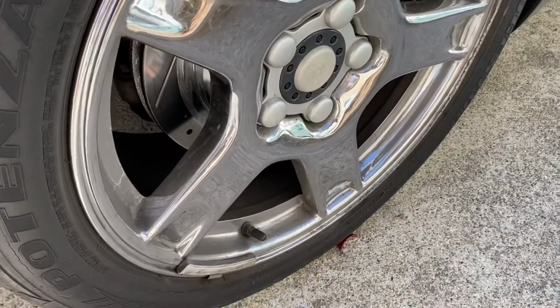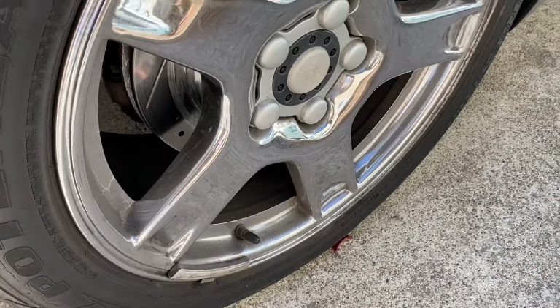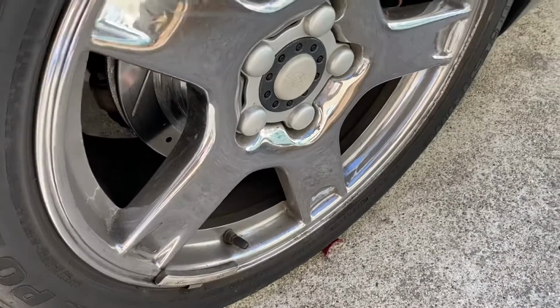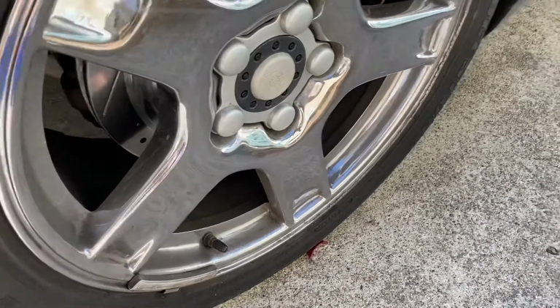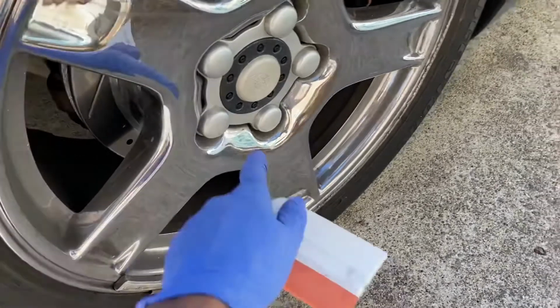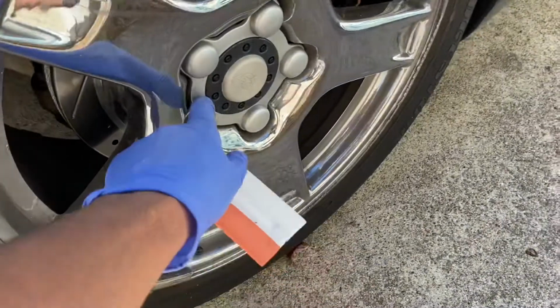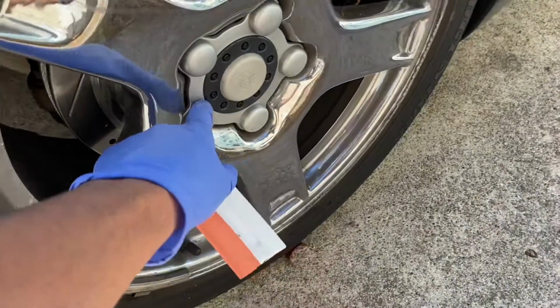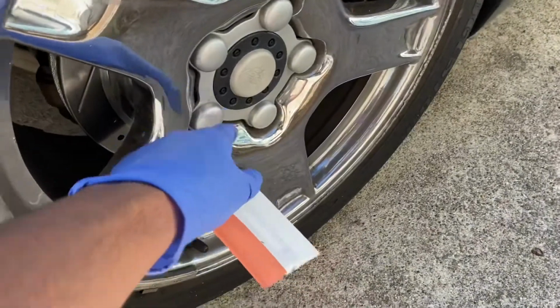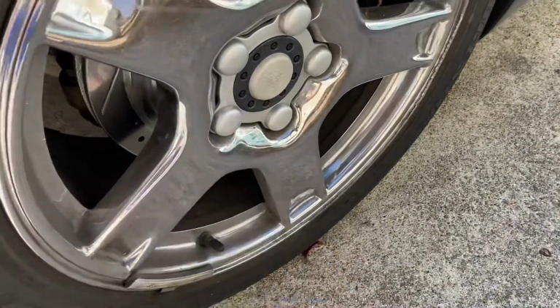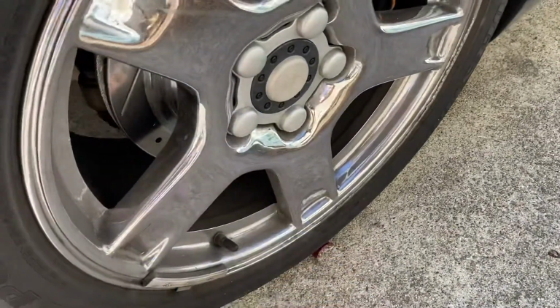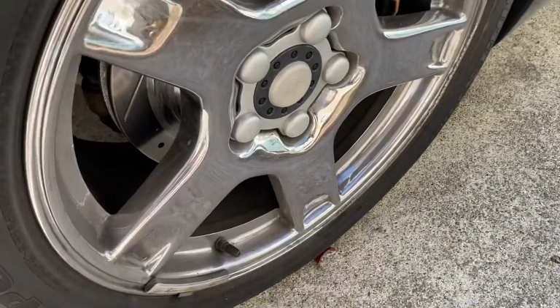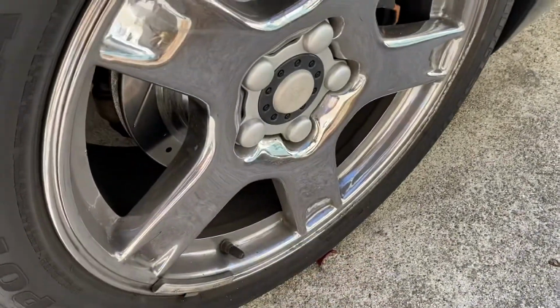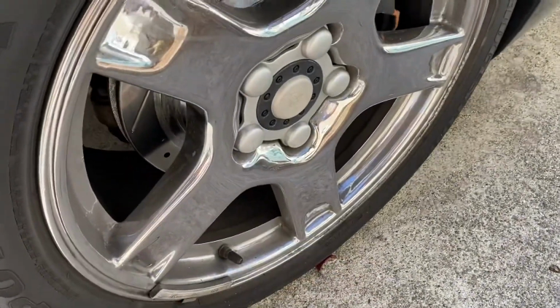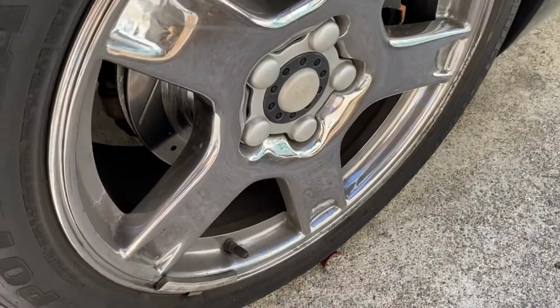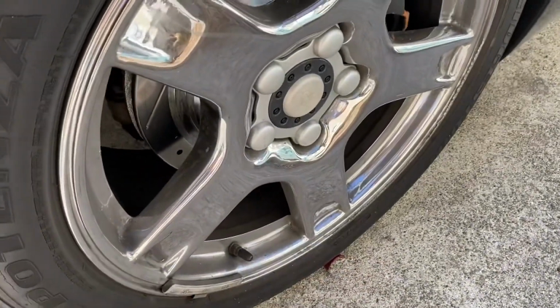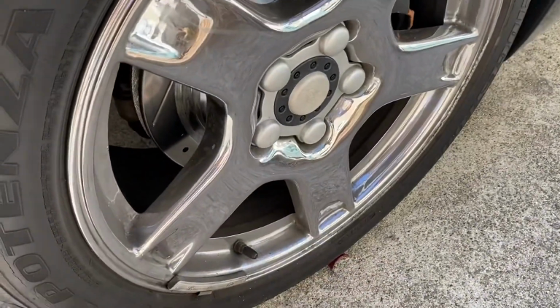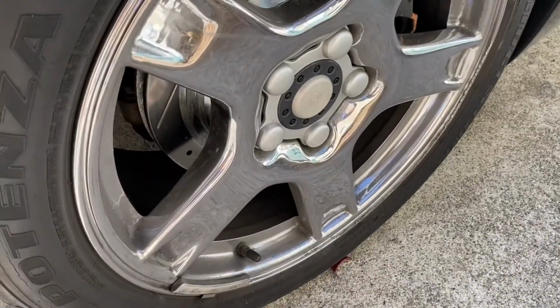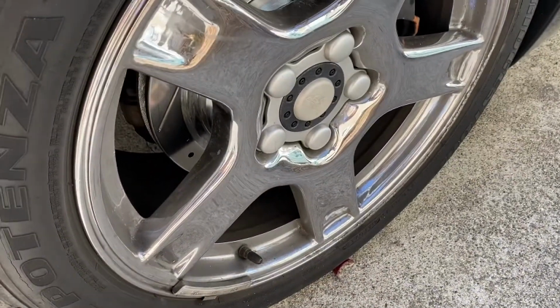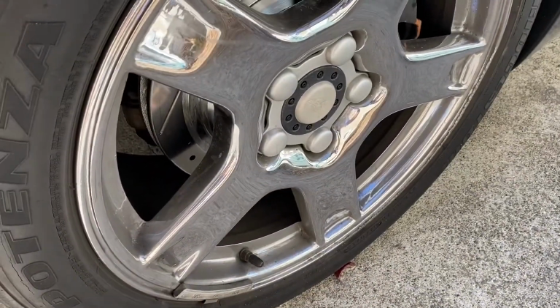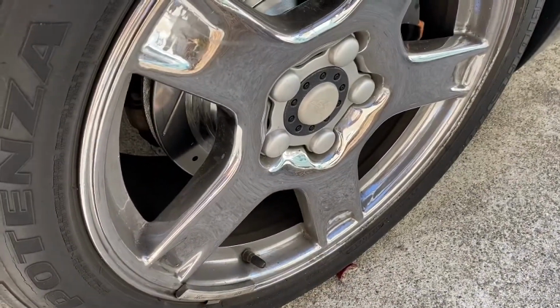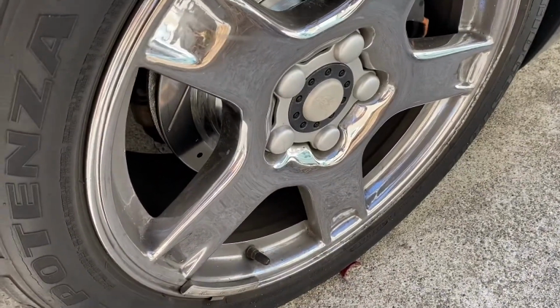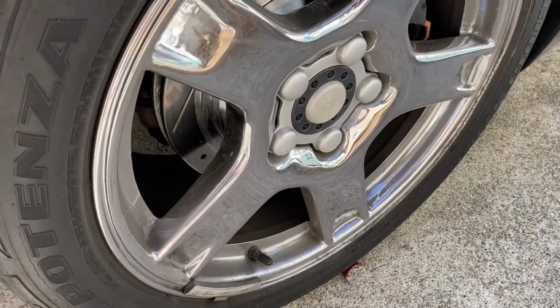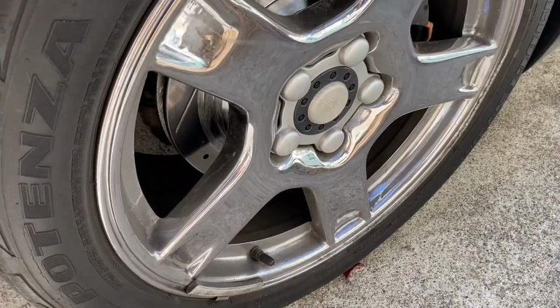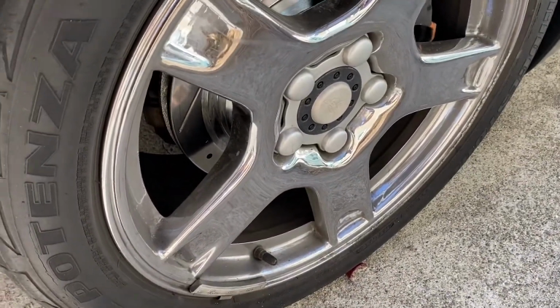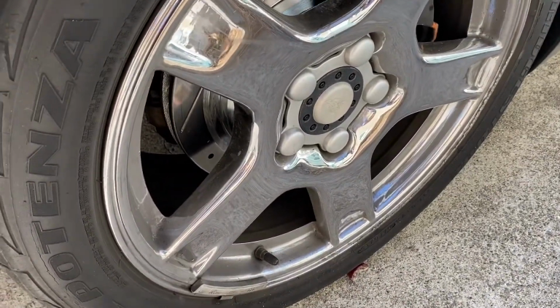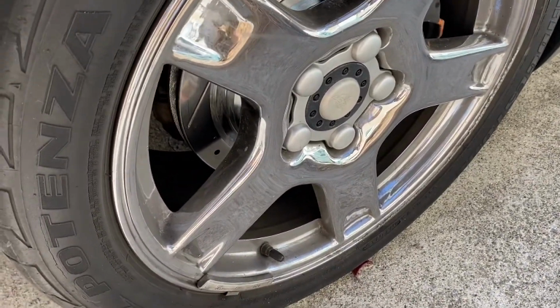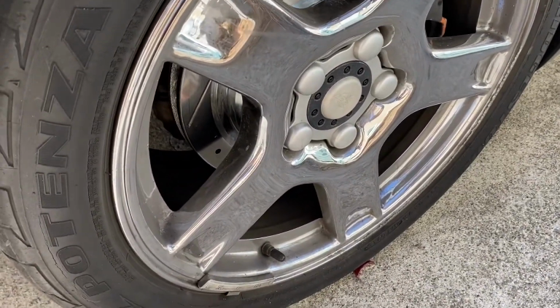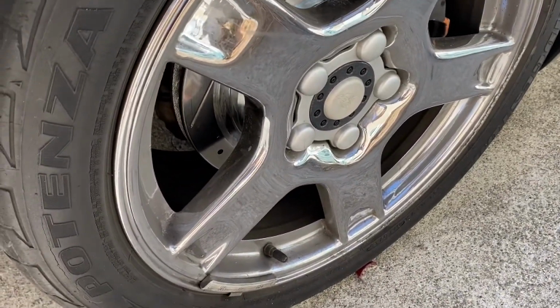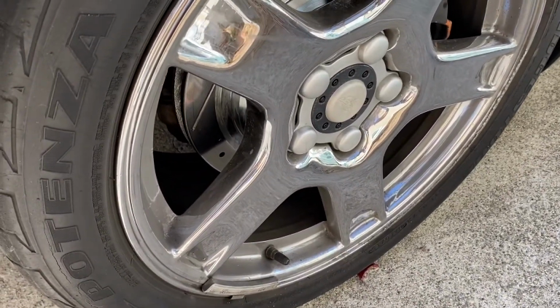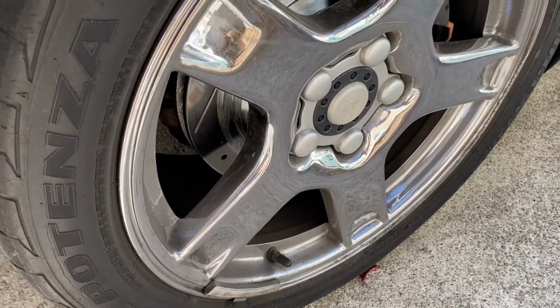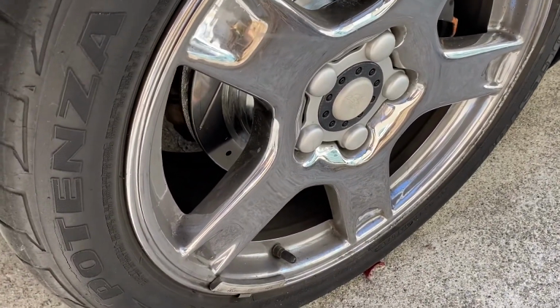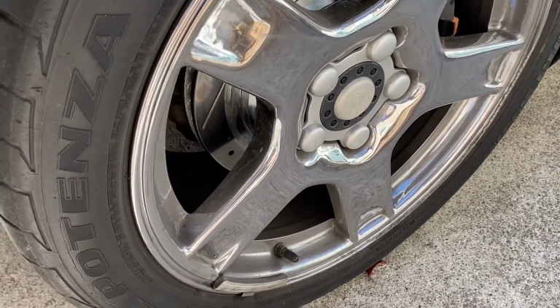Before we lift the car up, let's go ahead and take the lug caps off and loosen our lug nuts a little bit, so that way the wheel can come off once it's up in the air.